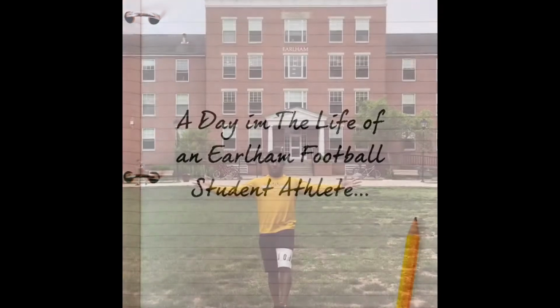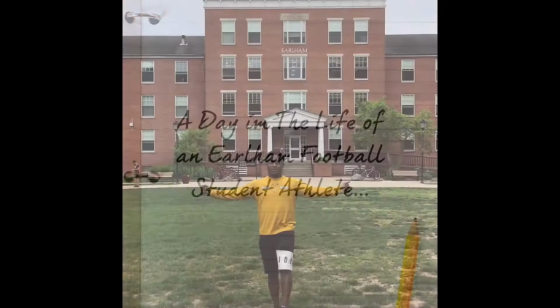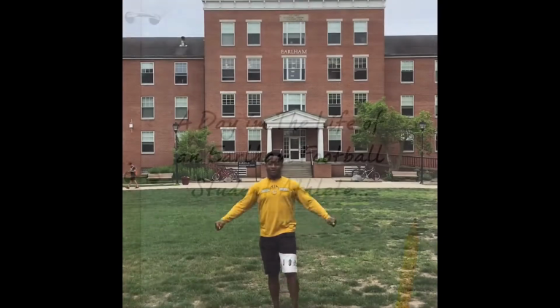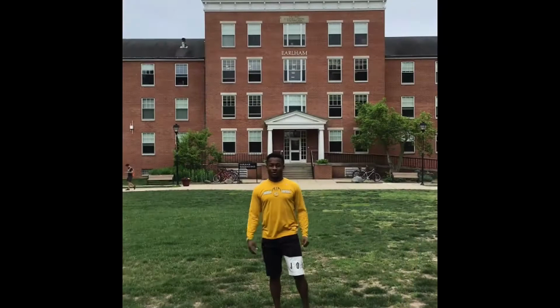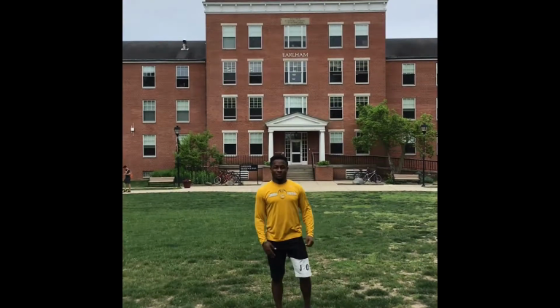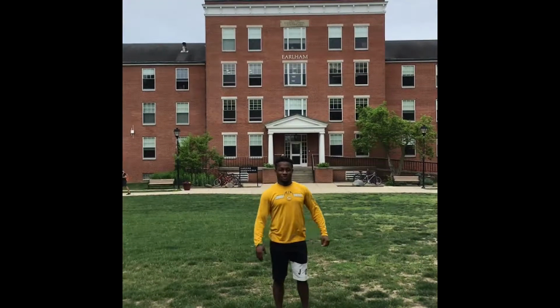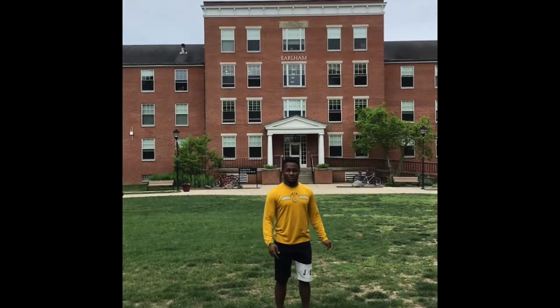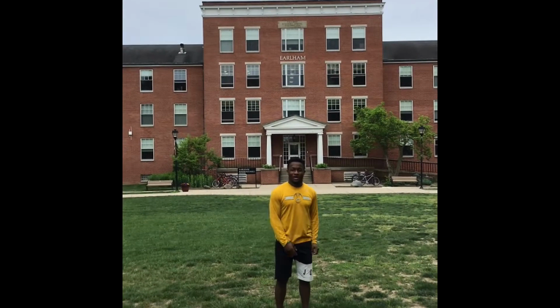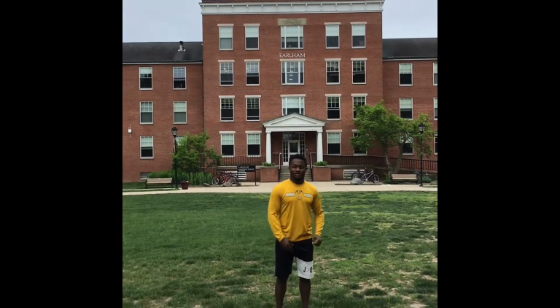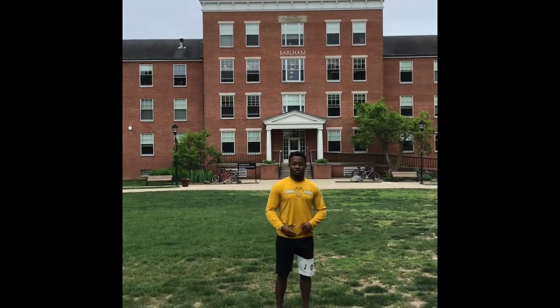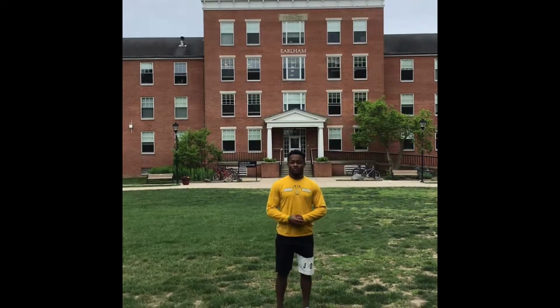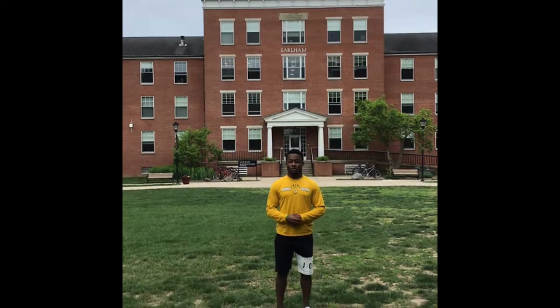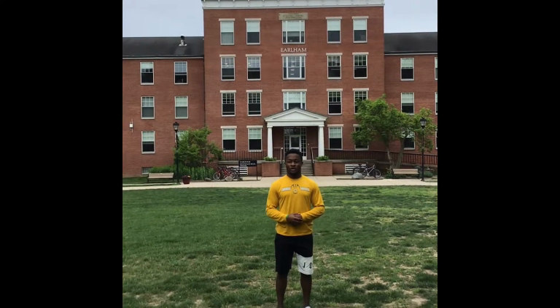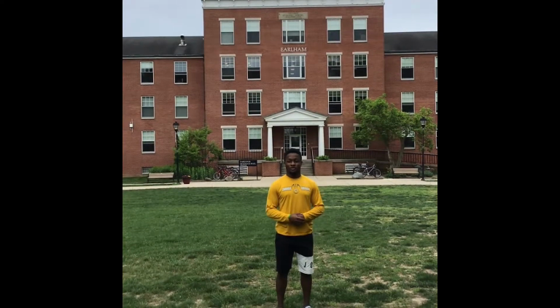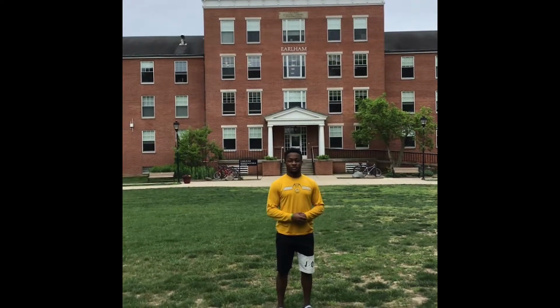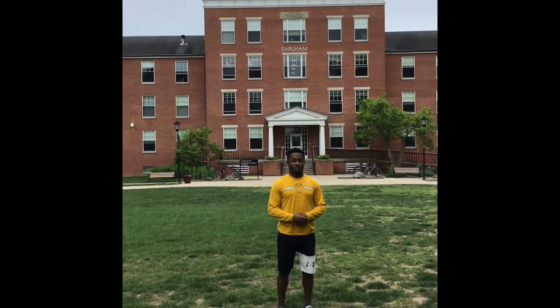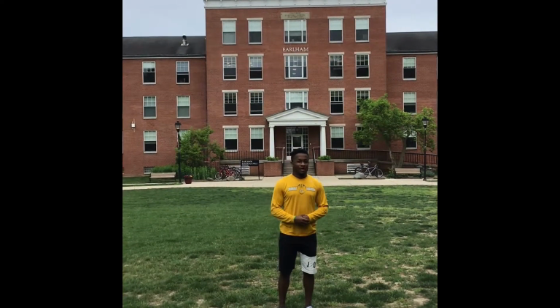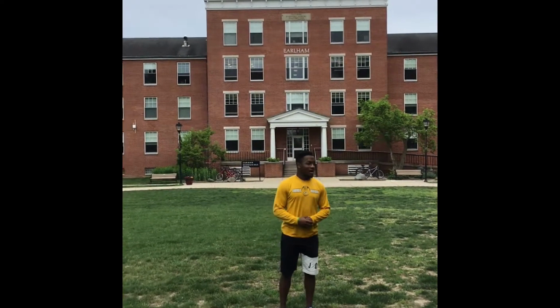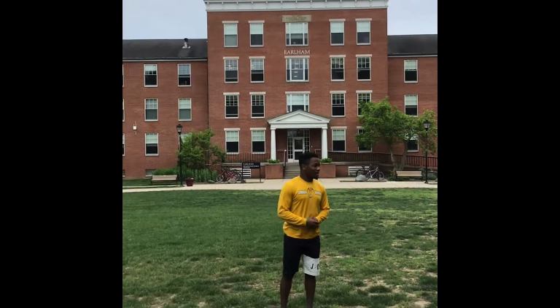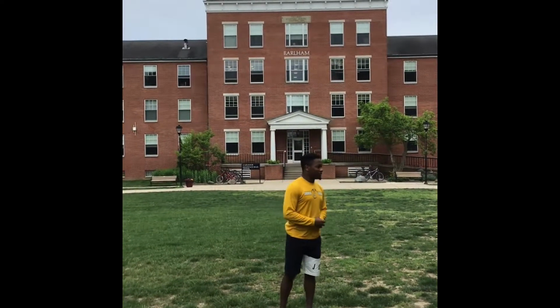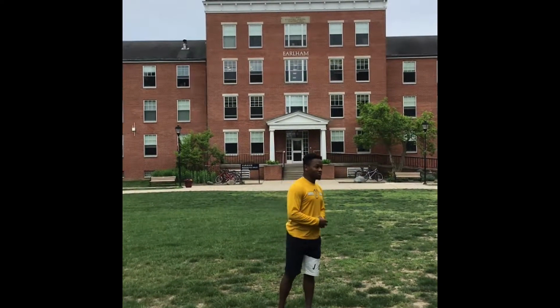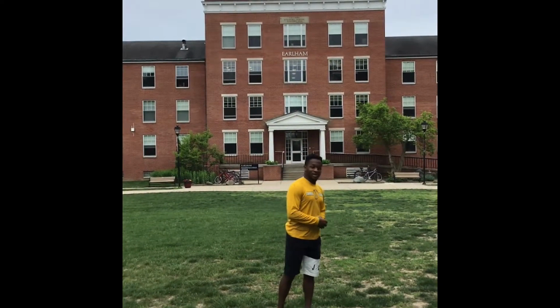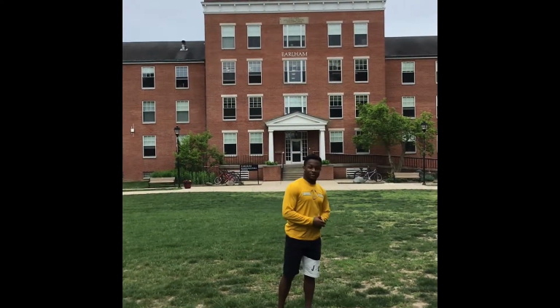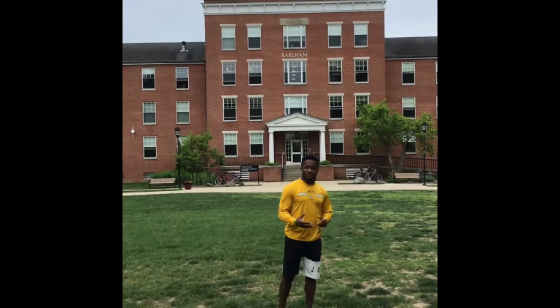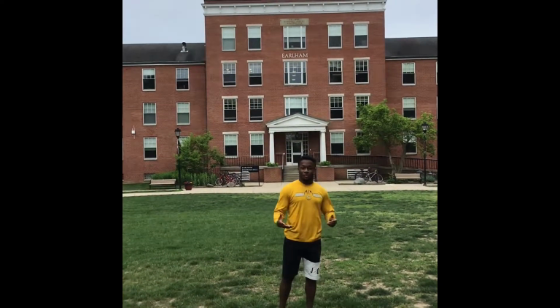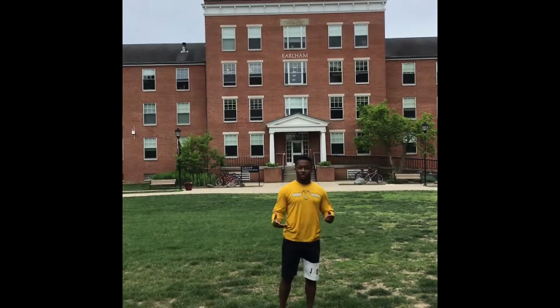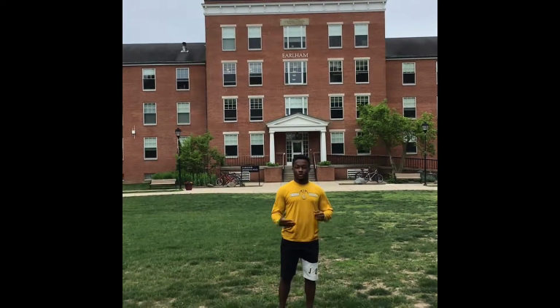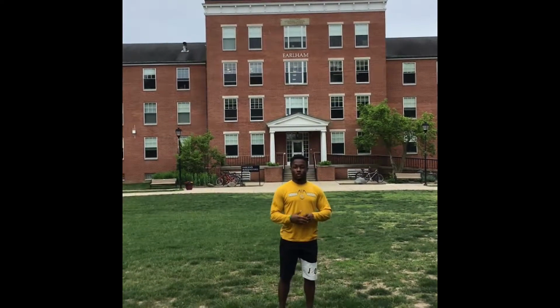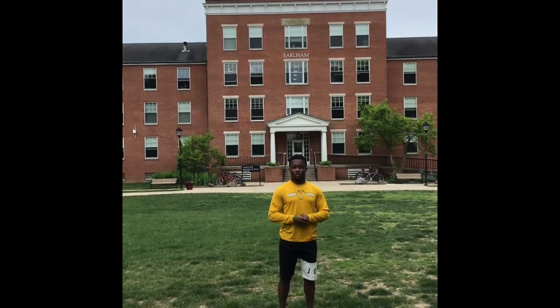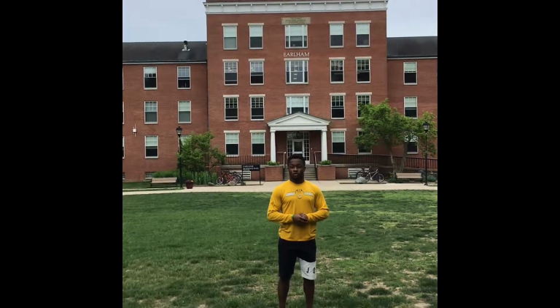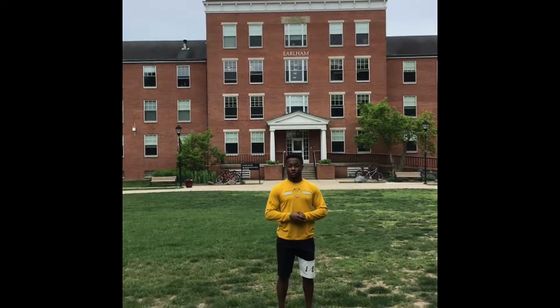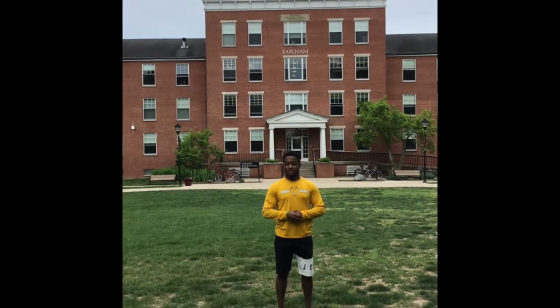Welcome to Earlham College, home of your Quakers. Today I'll be giving you all a quick tour of the Earlham campus.